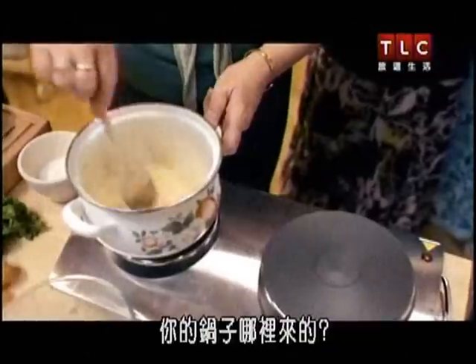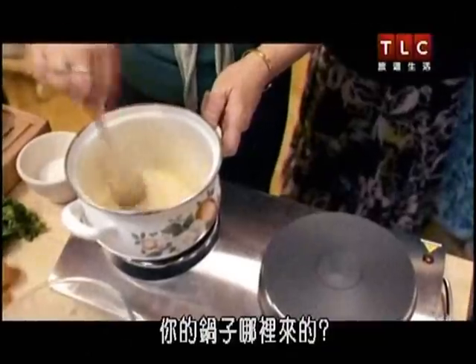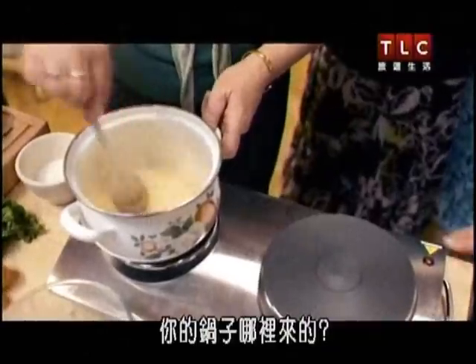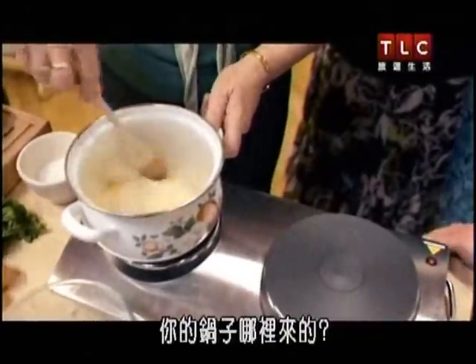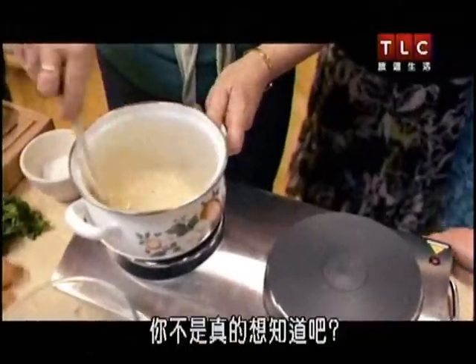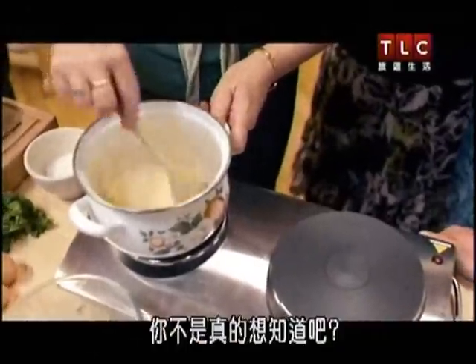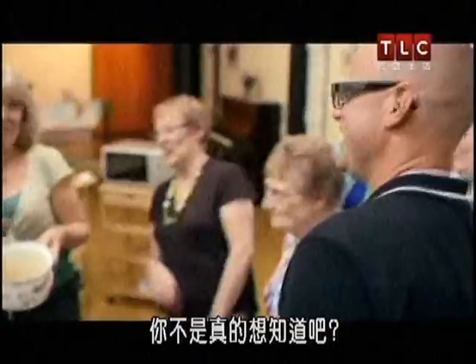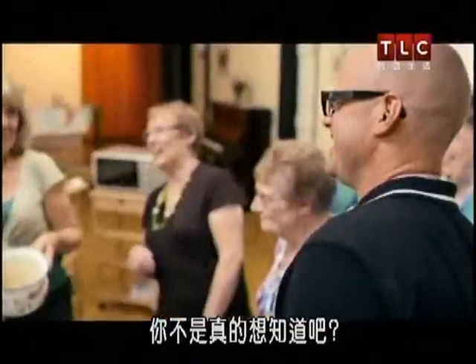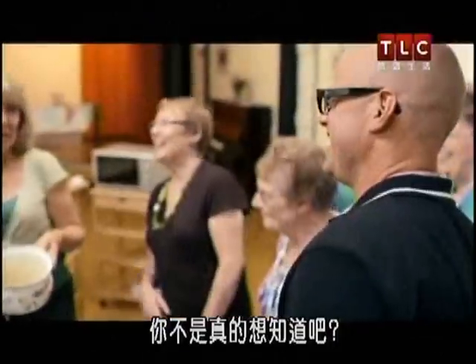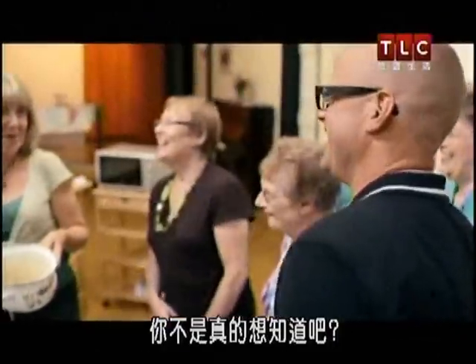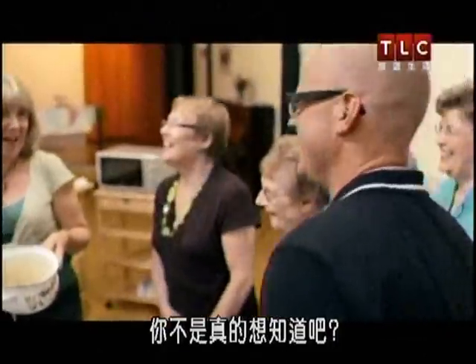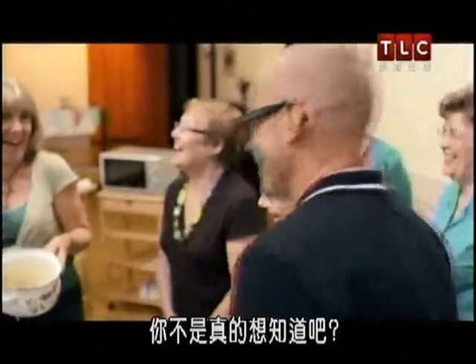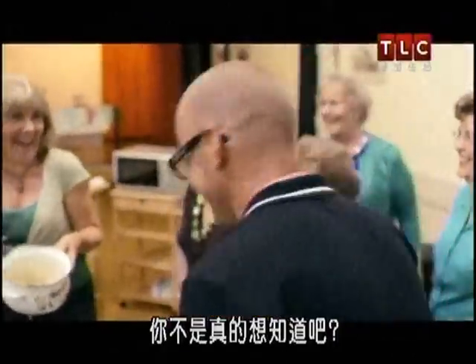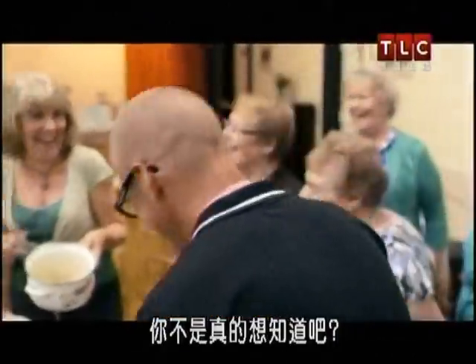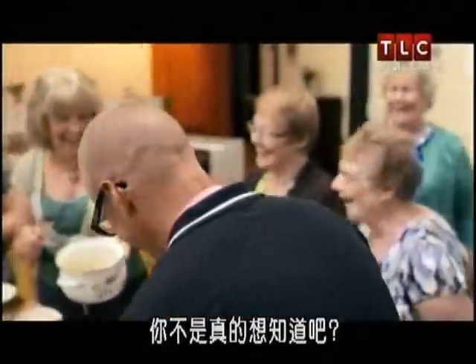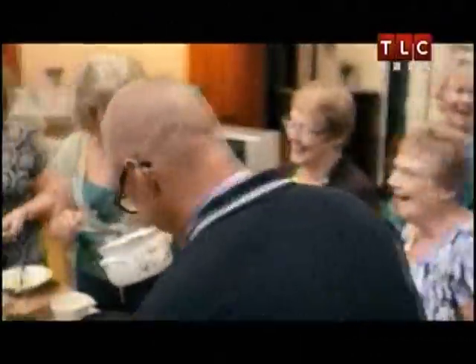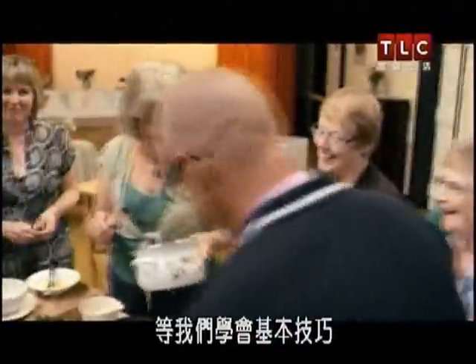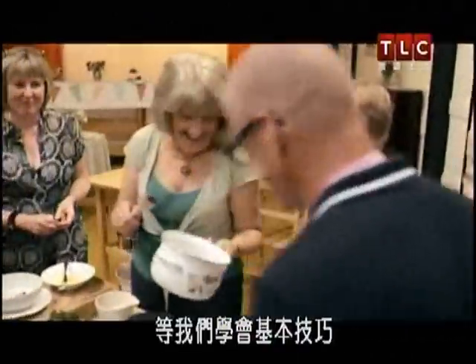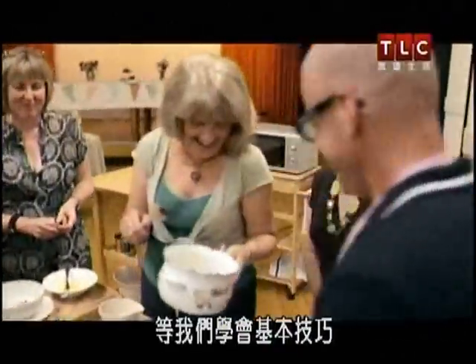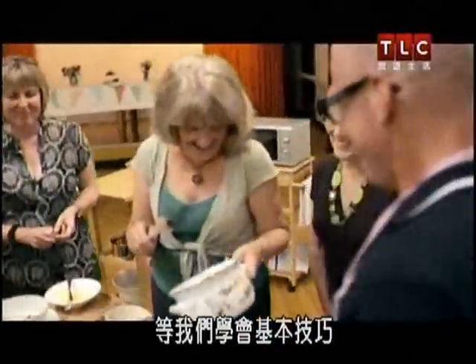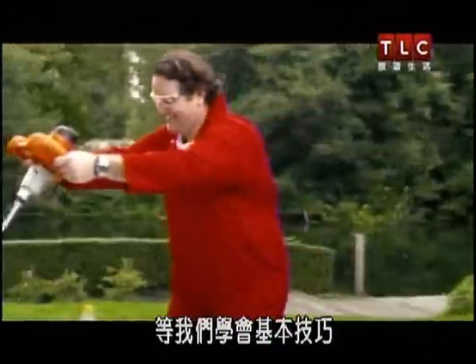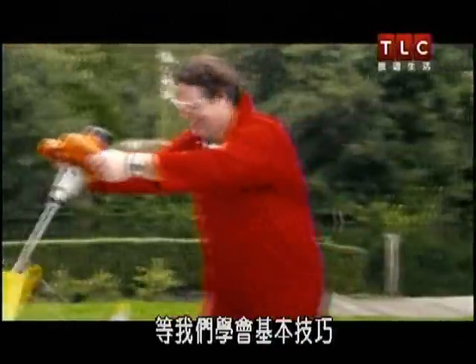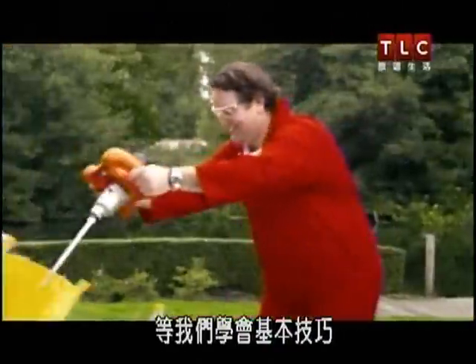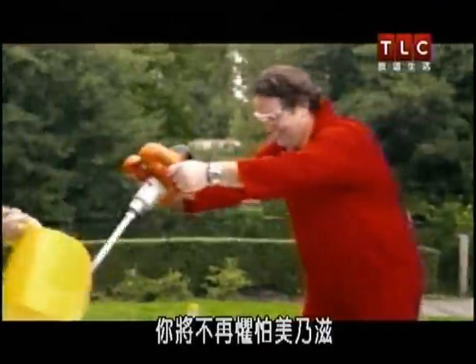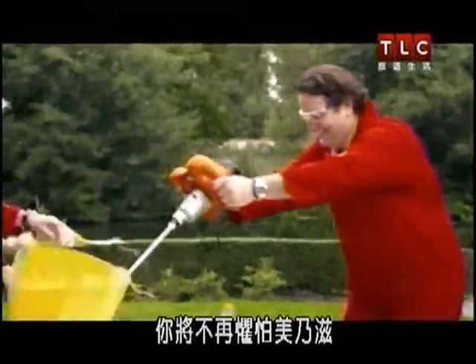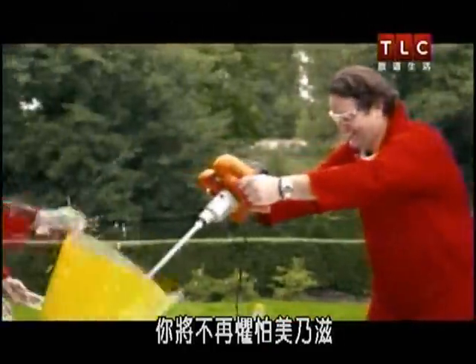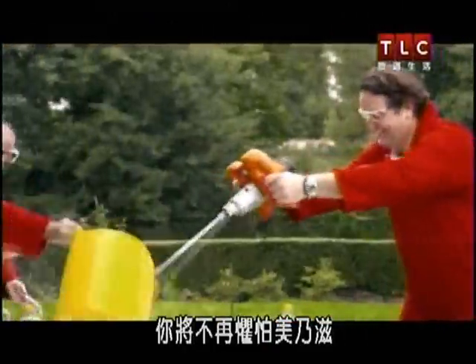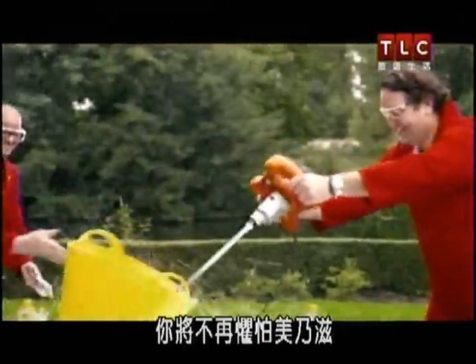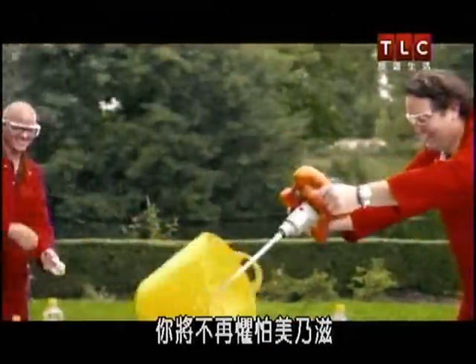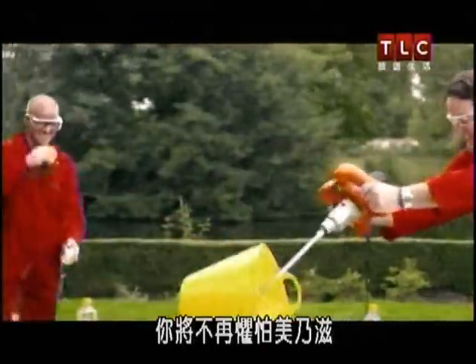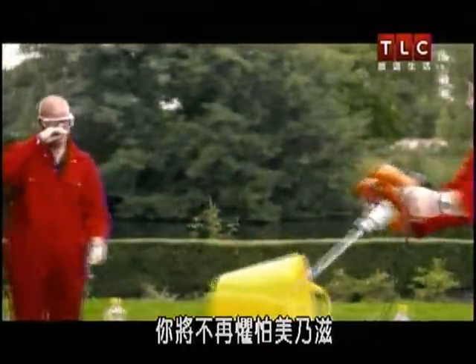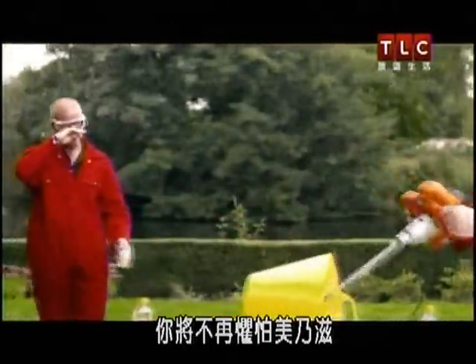Where's your pan from? I don't think you really want to know. When we've mastered the simple stuff, you'll become fearless with mayonnaise.